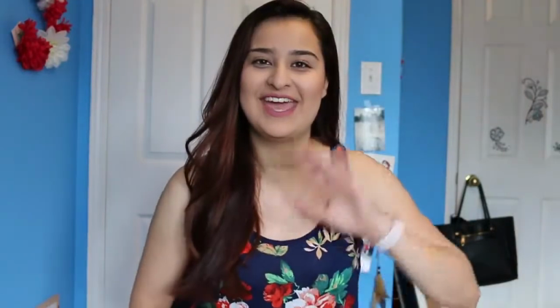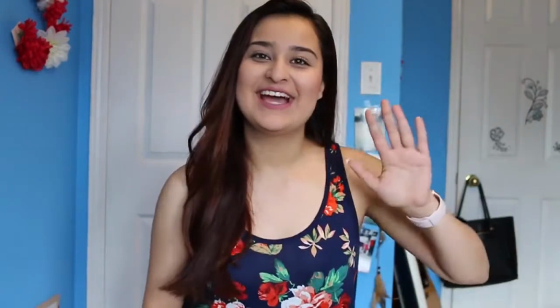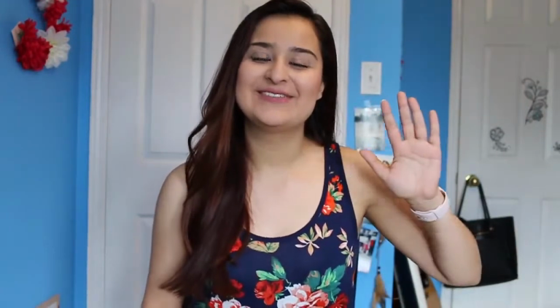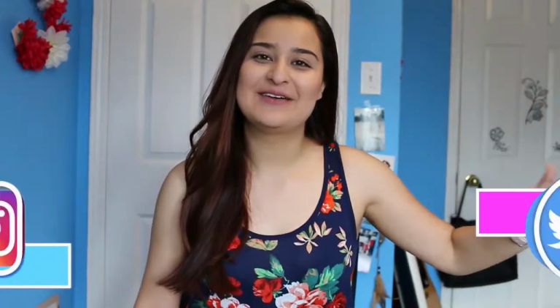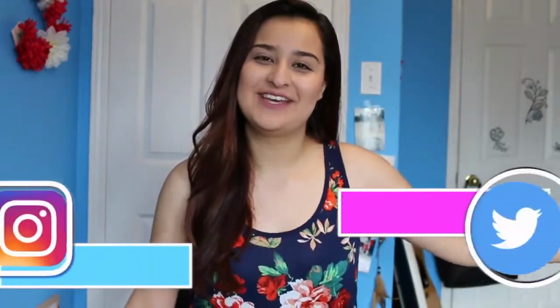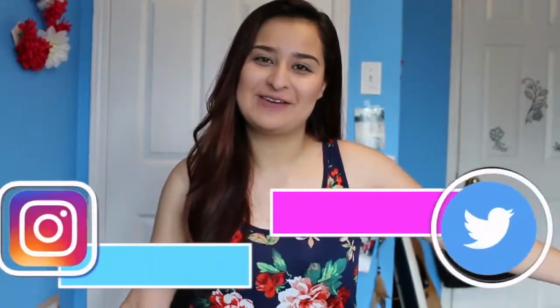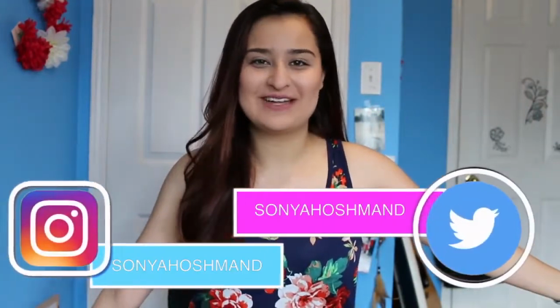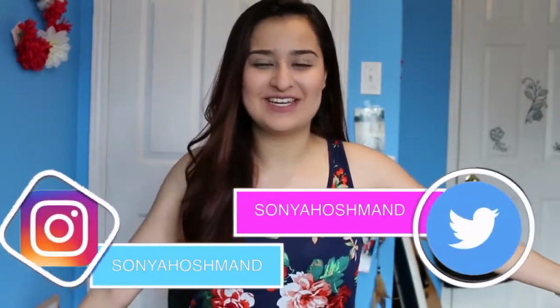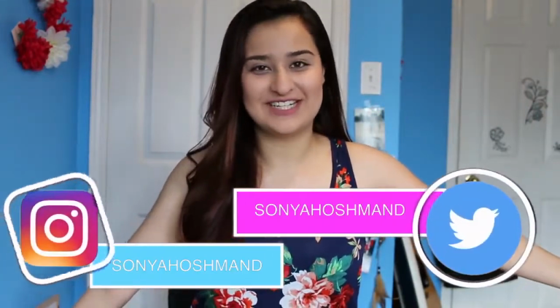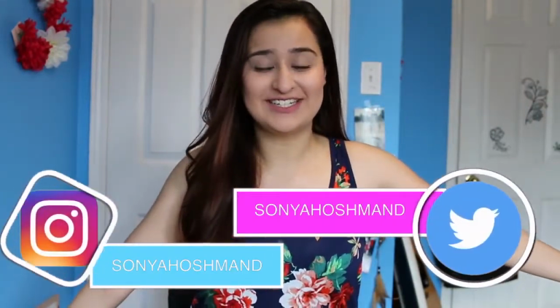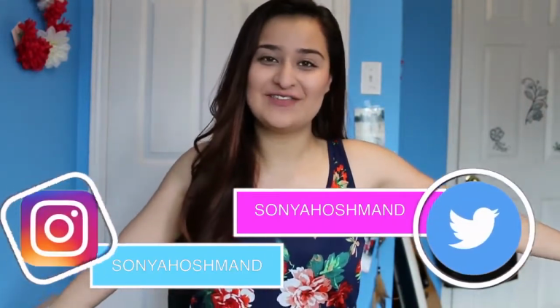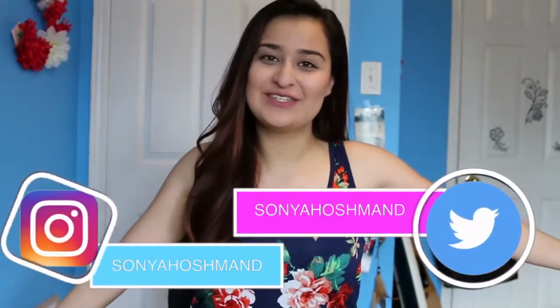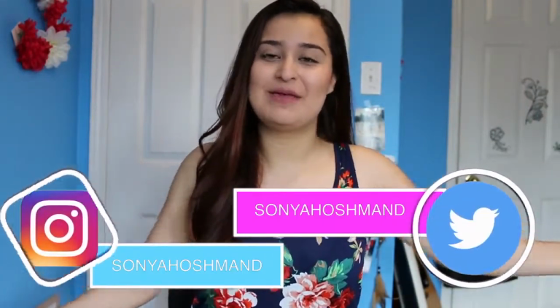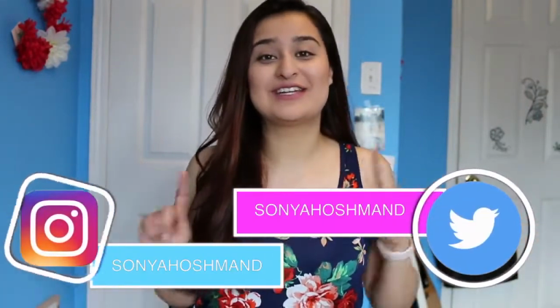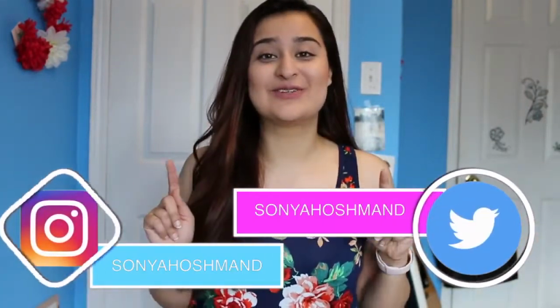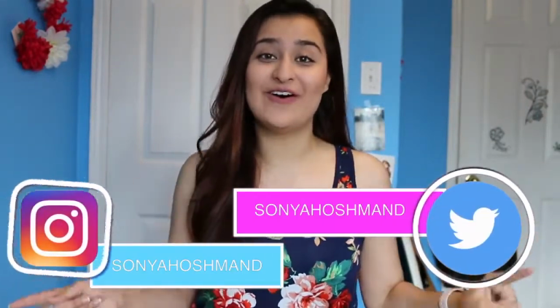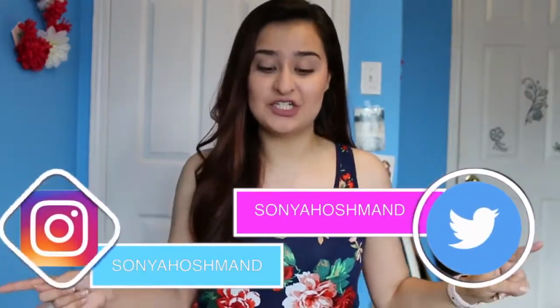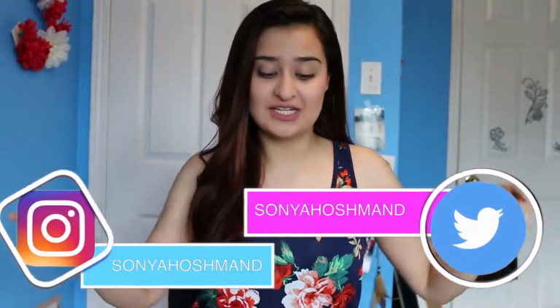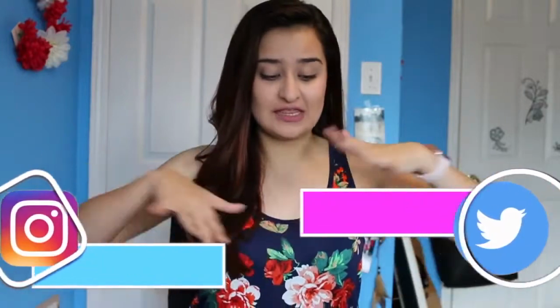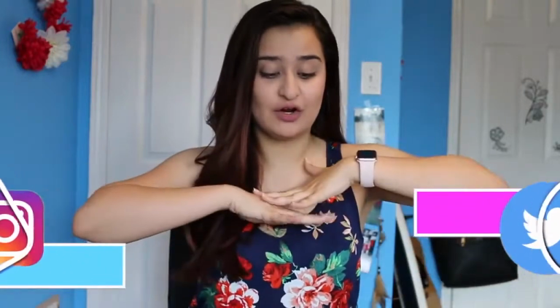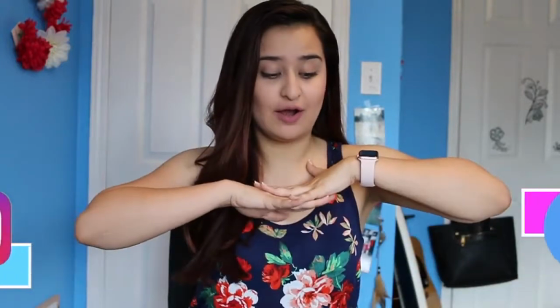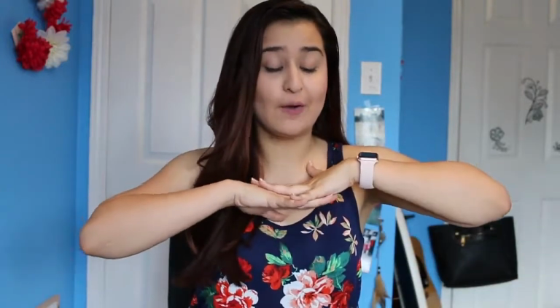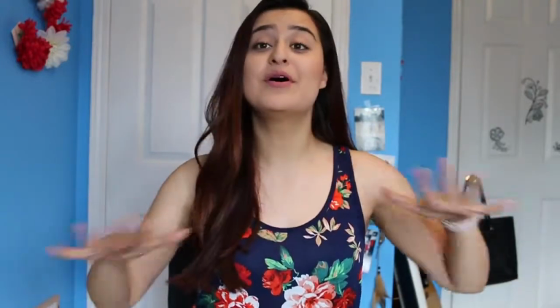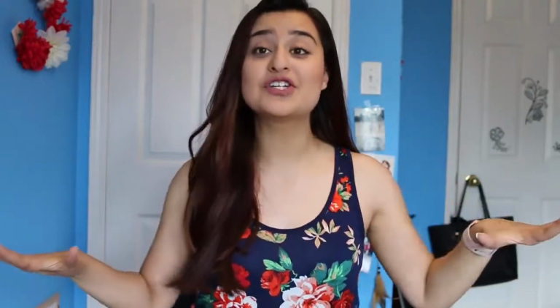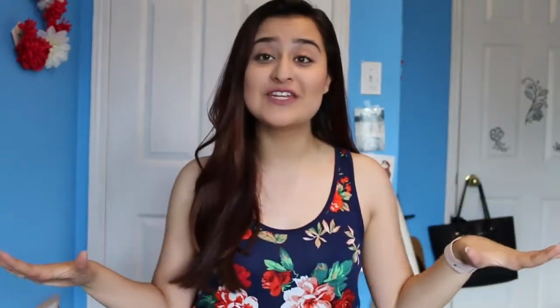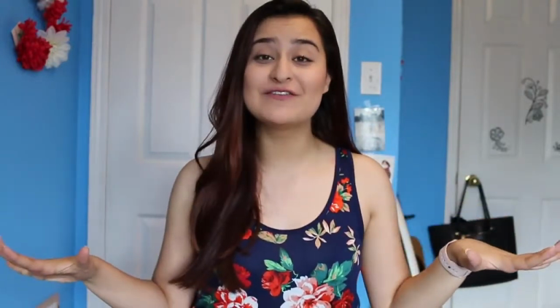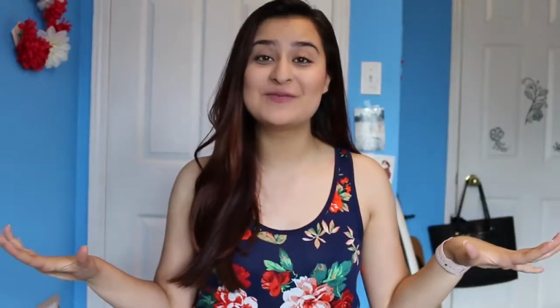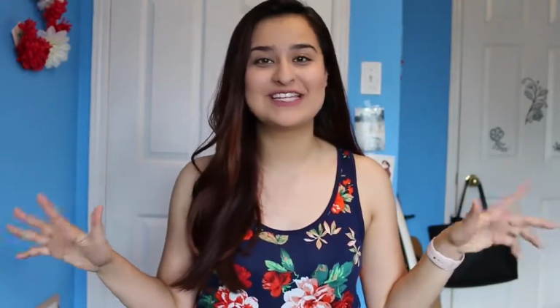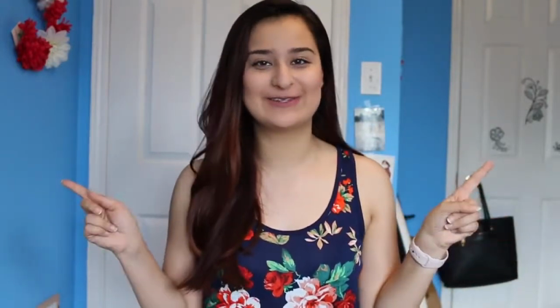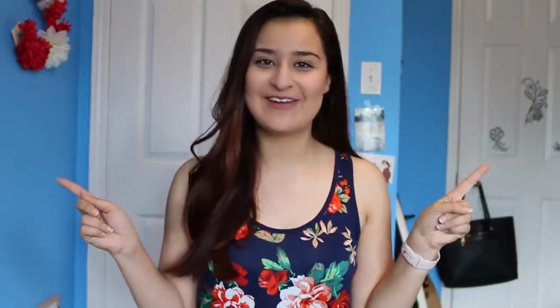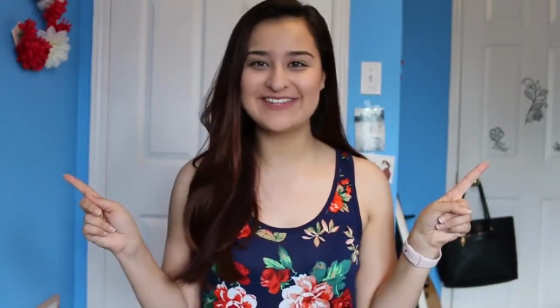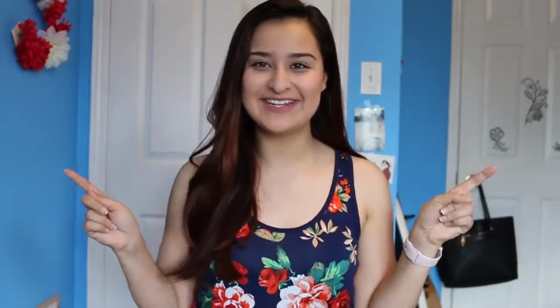Hey guys, what's up? It's Sonia. Welcome back to my channel. Today's video is going to be a back-to-school haul edition and there are a bunch of stuff in front of me, so let's get right into the video.